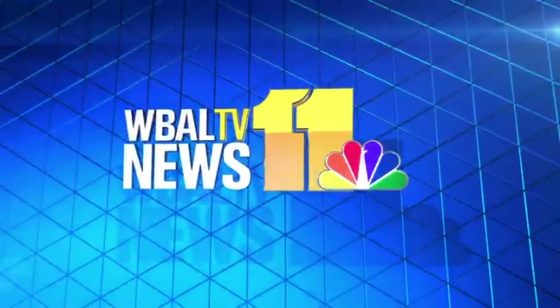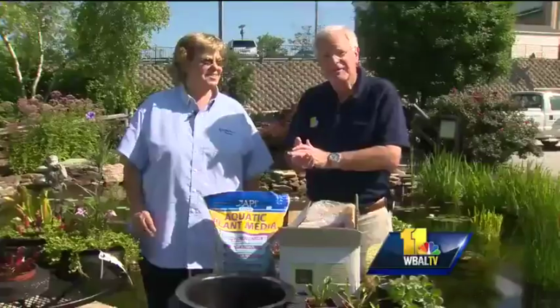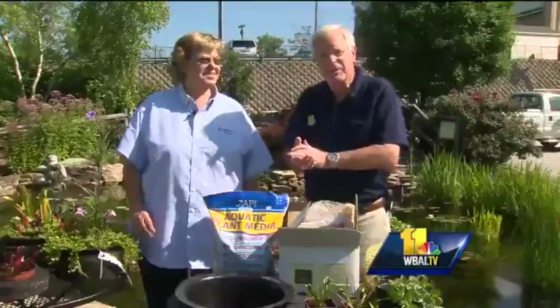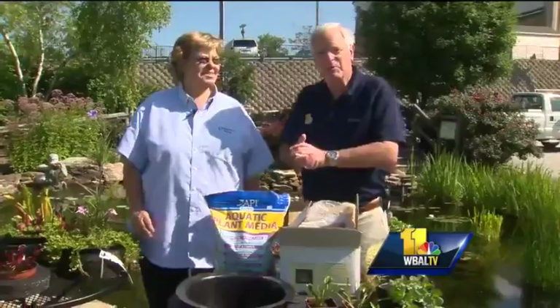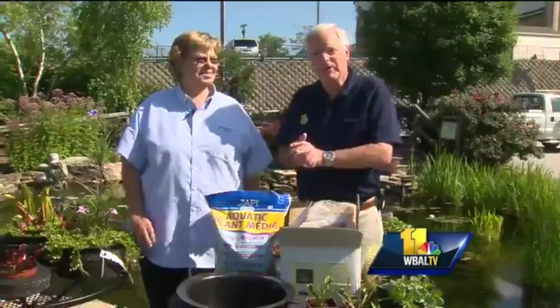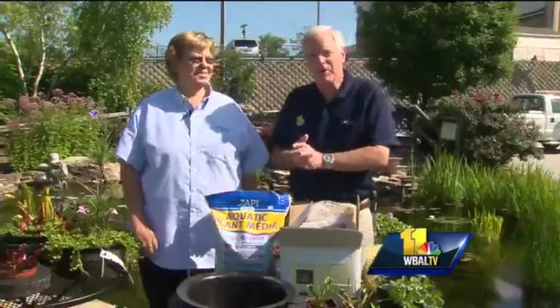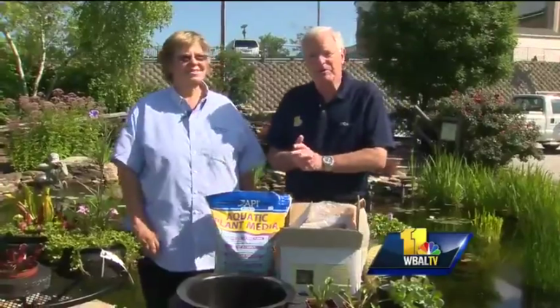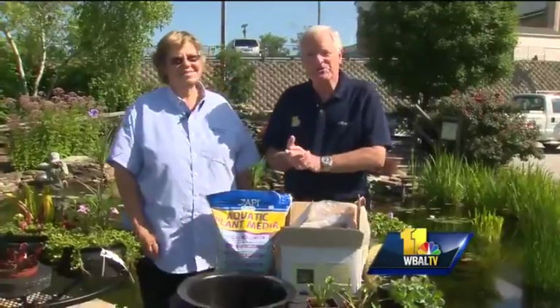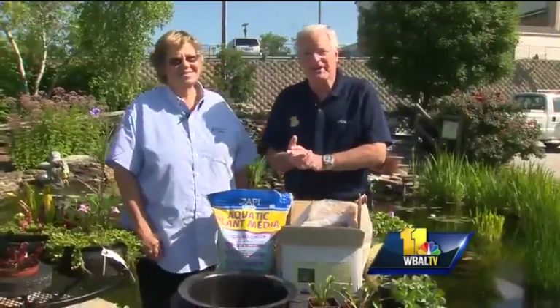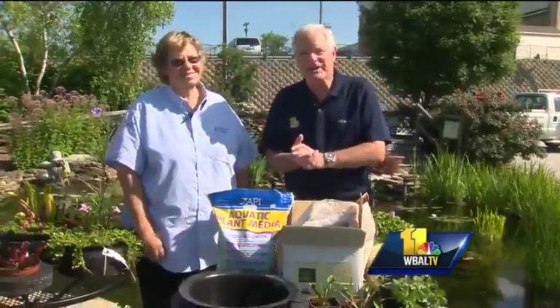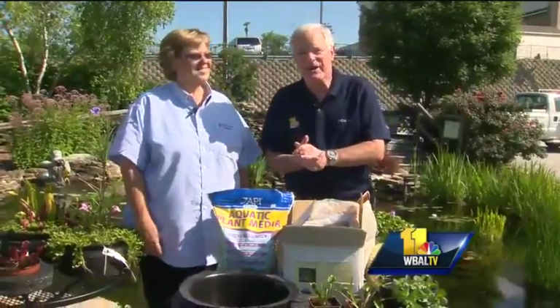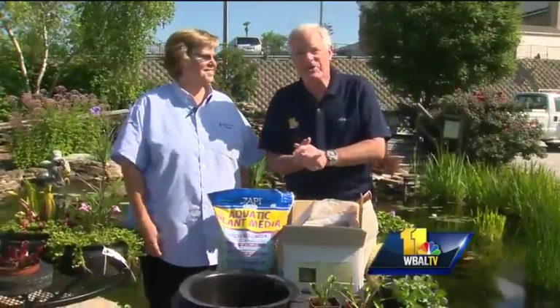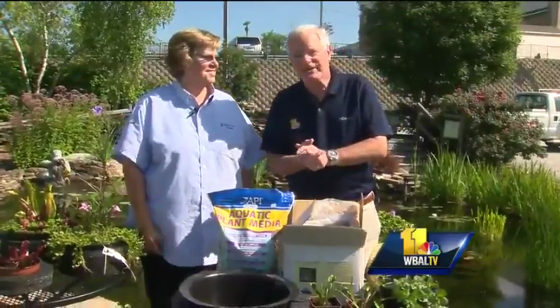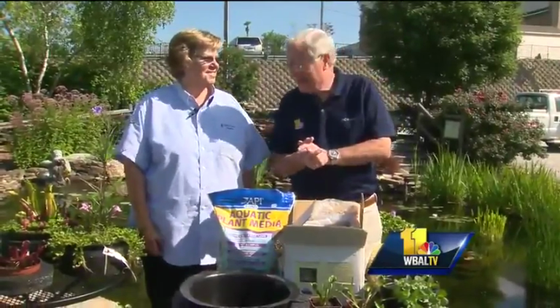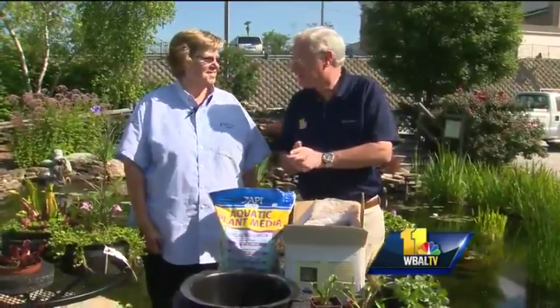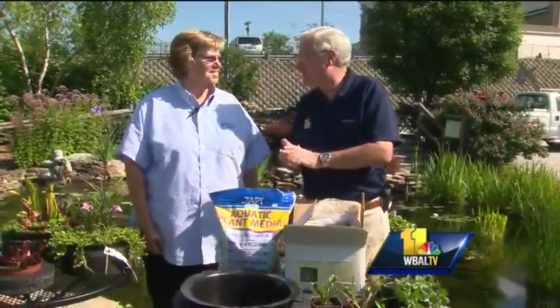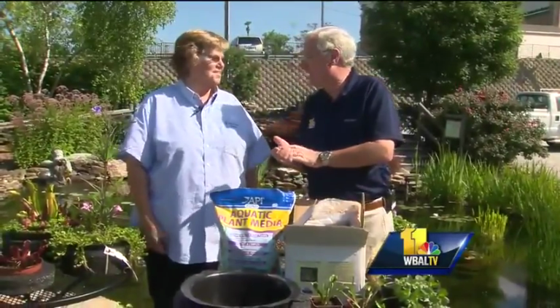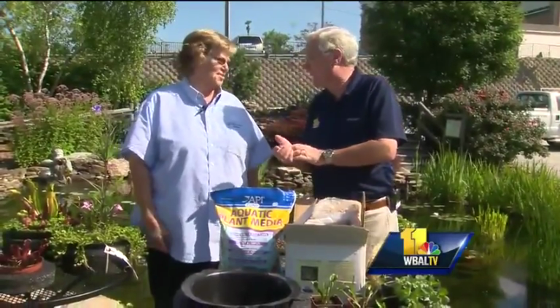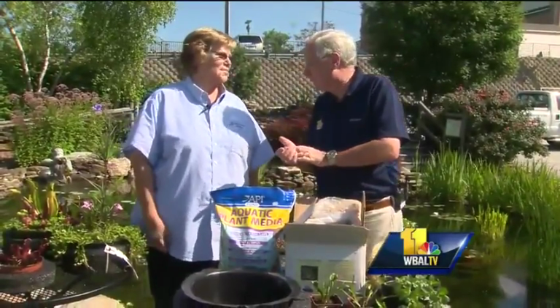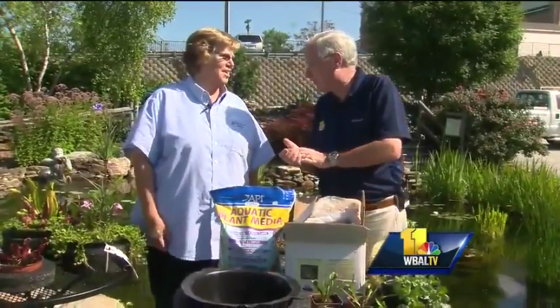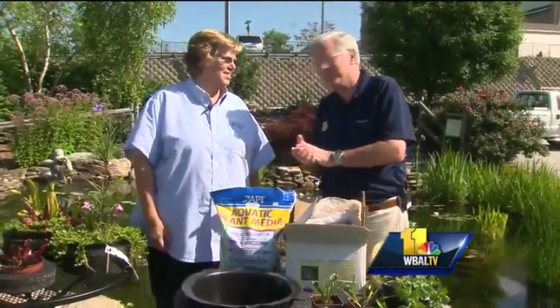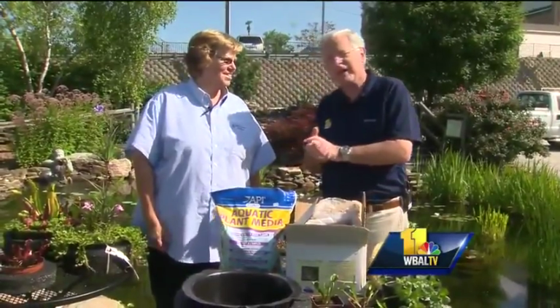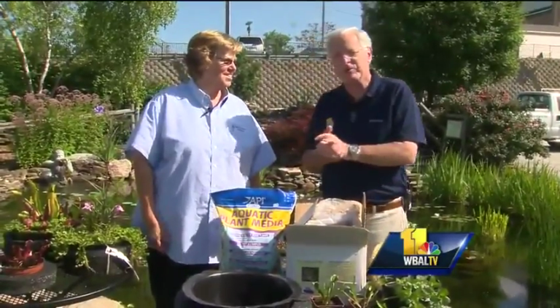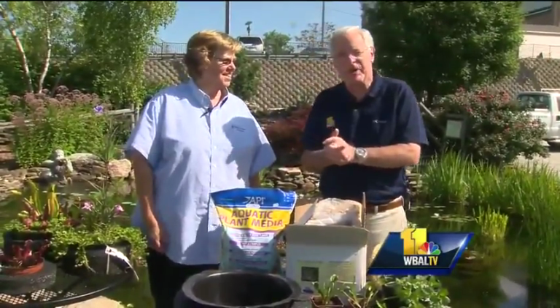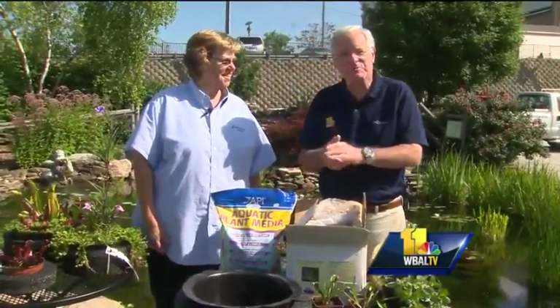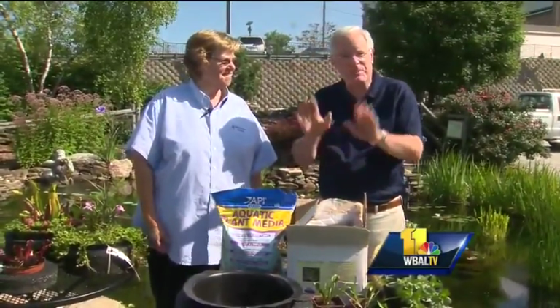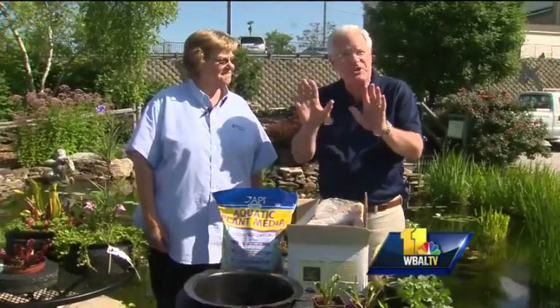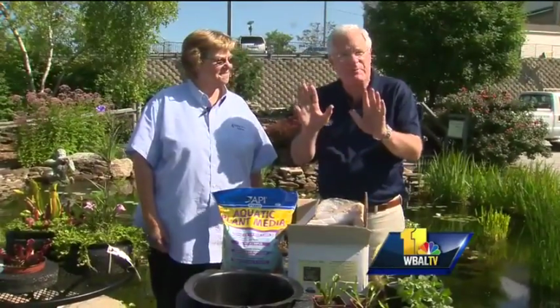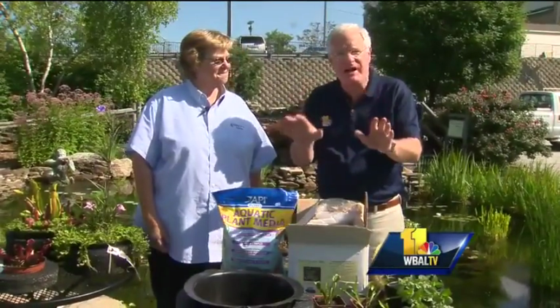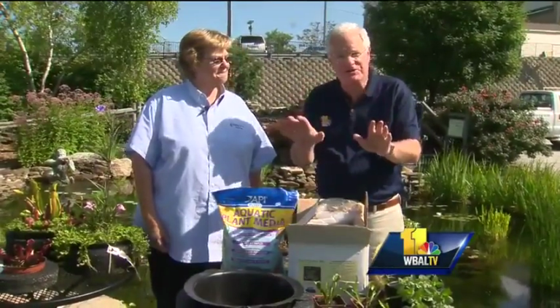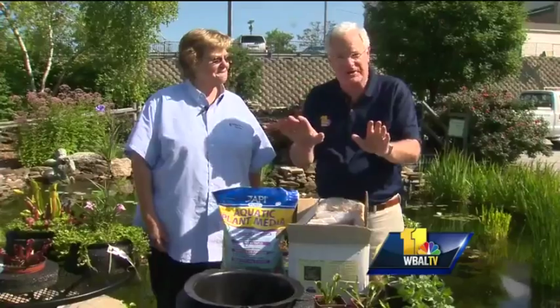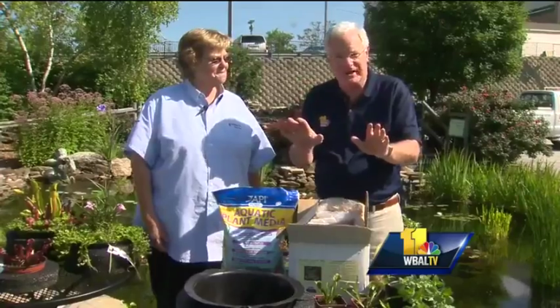Thank you for joining us. Good morning and welcome to Your Sunday Gardener. I'm John Collins along with Gary Ago from Valley View Farms. Tips on ponds today.